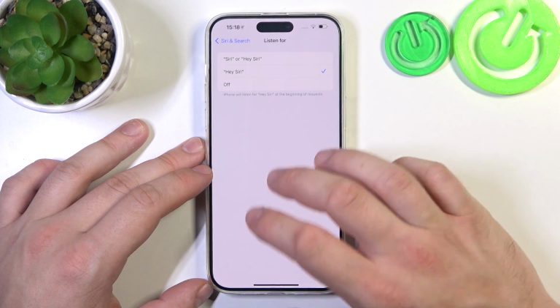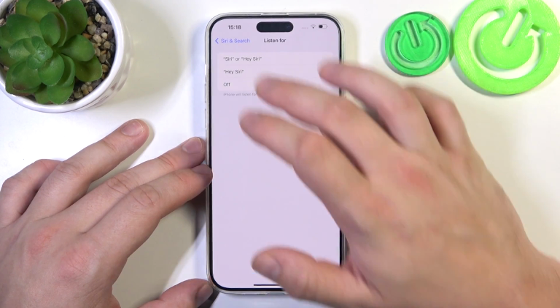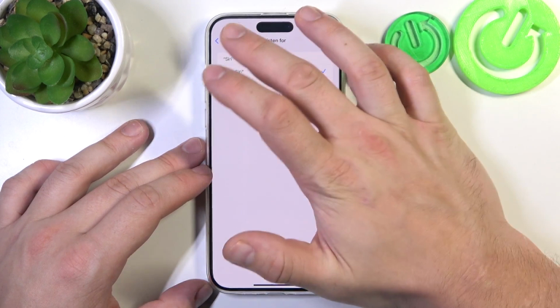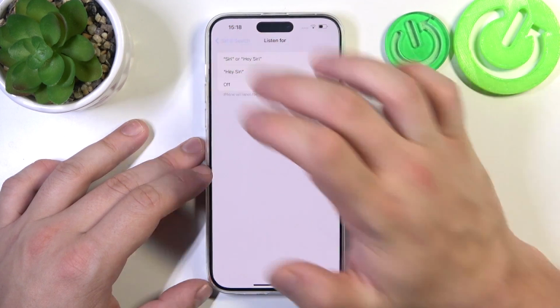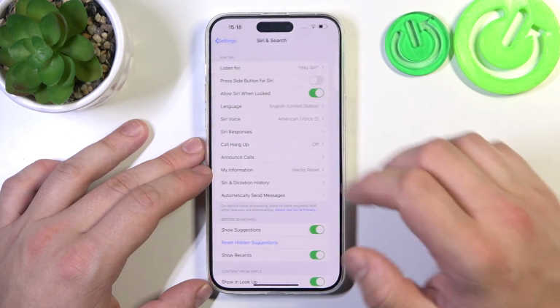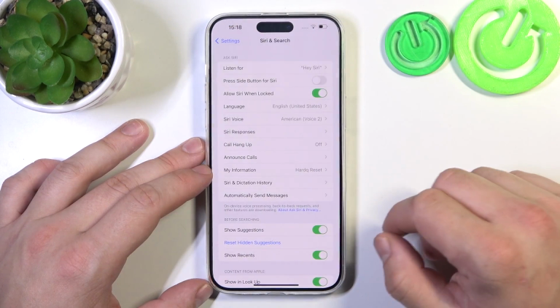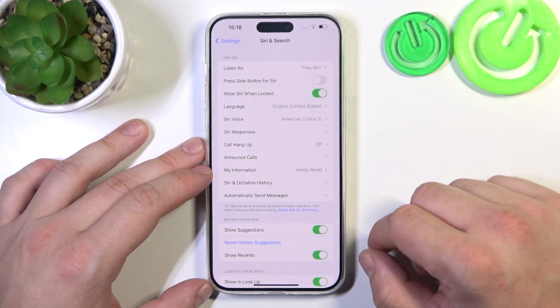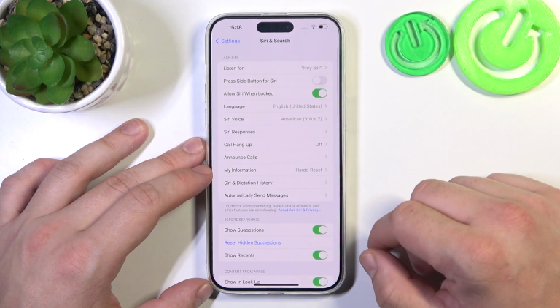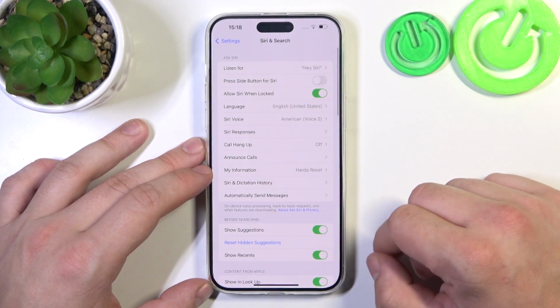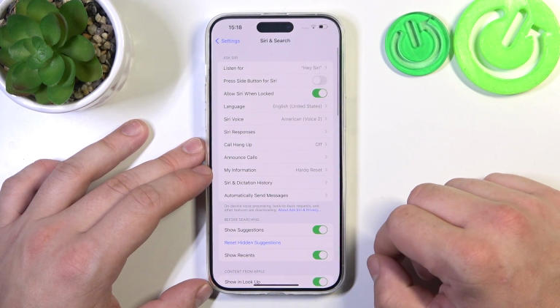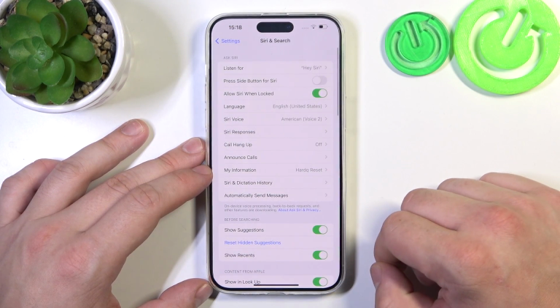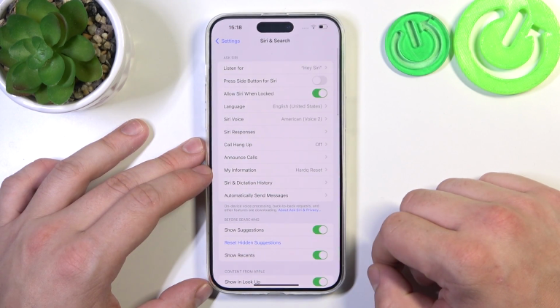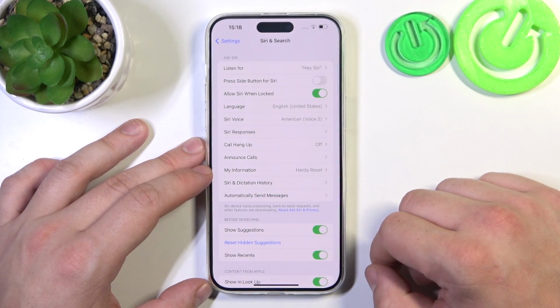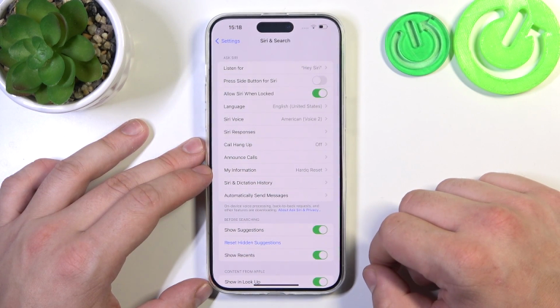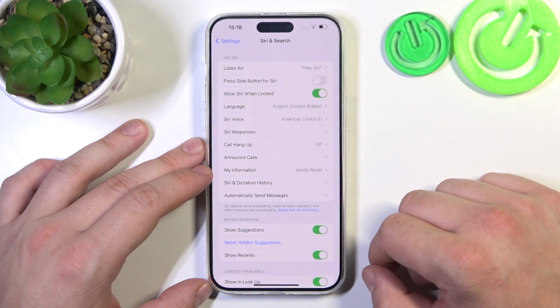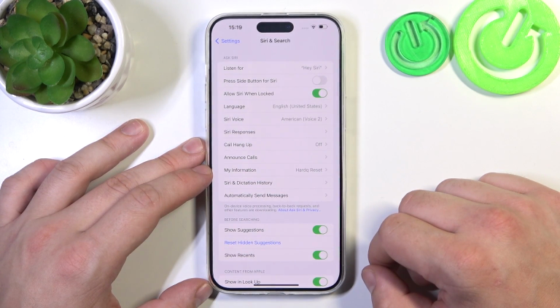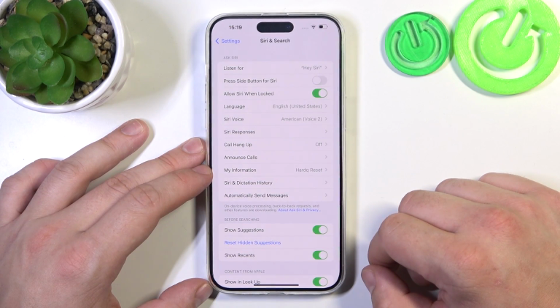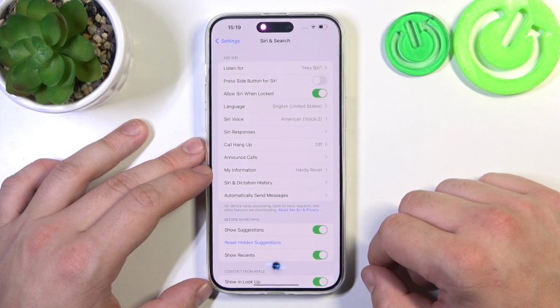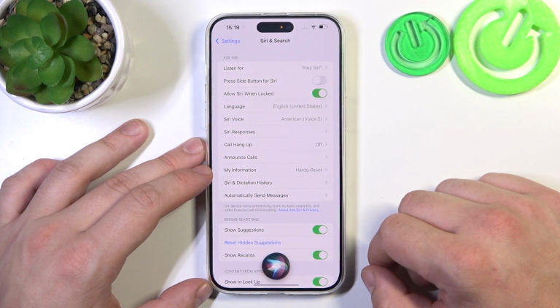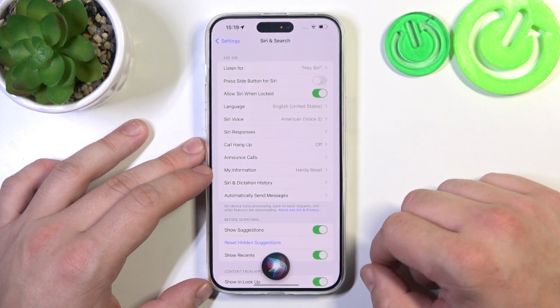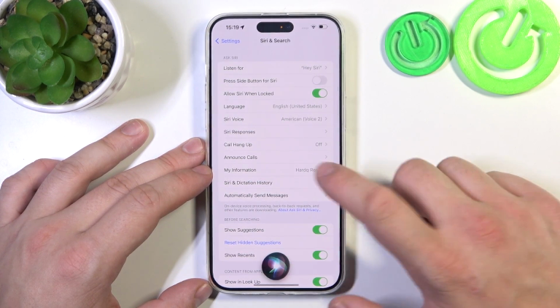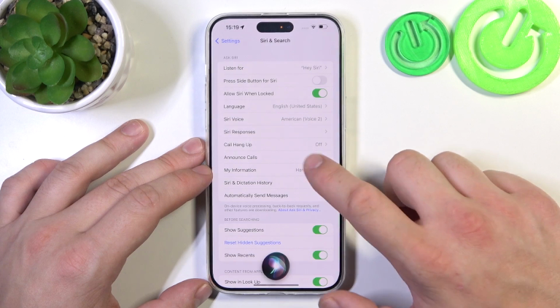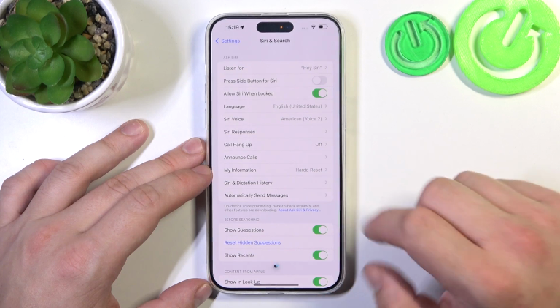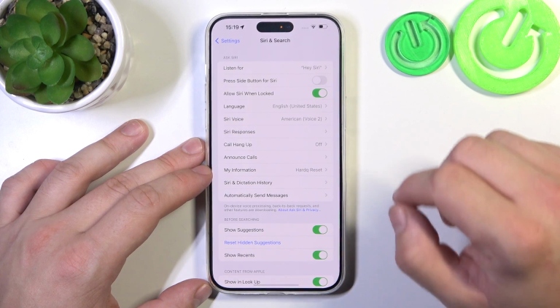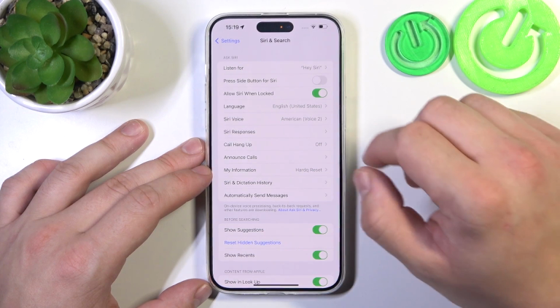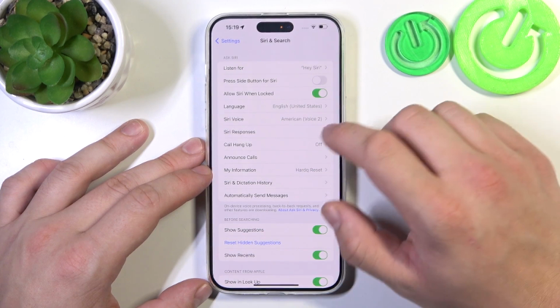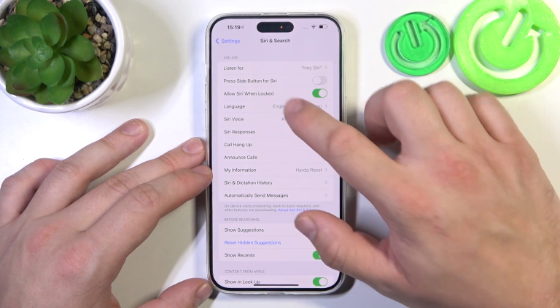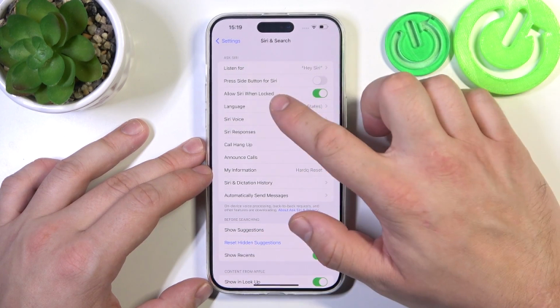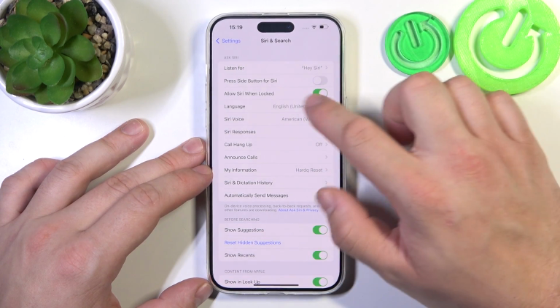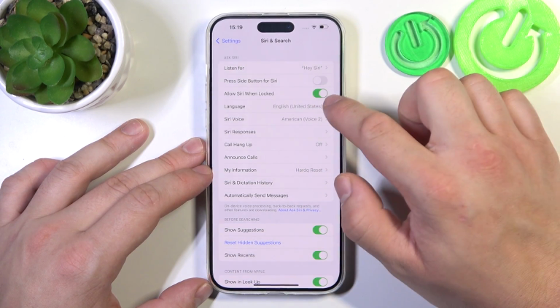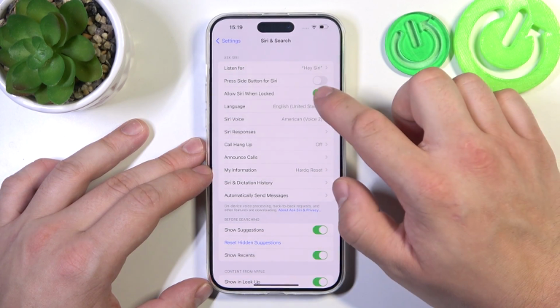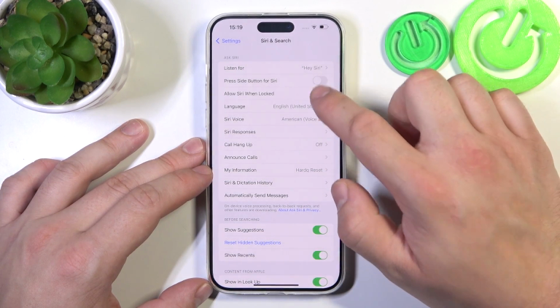Now go back. Let's try it out. Hey Siri. And now enable Siri when locked.